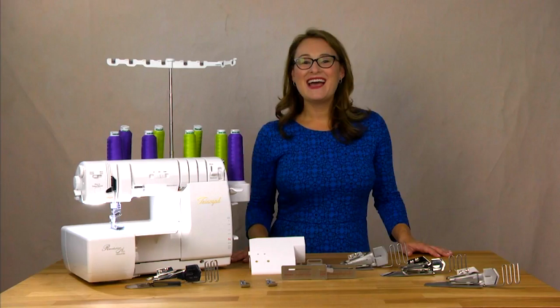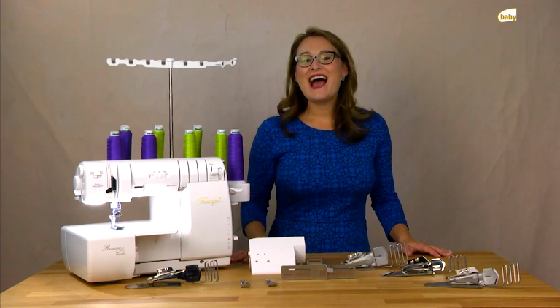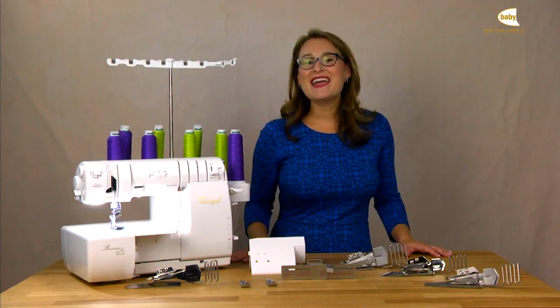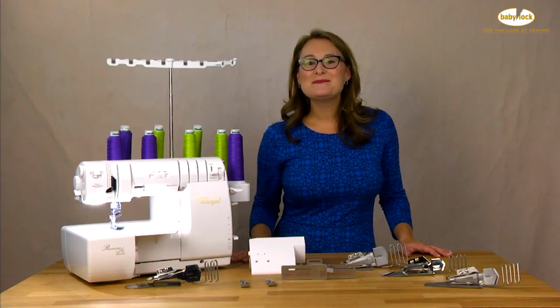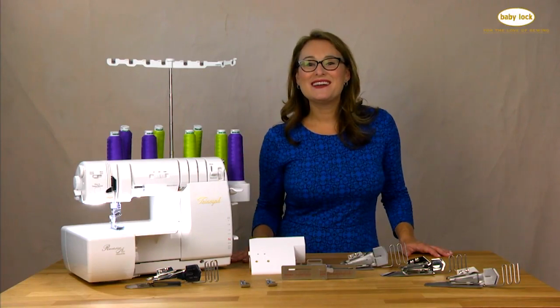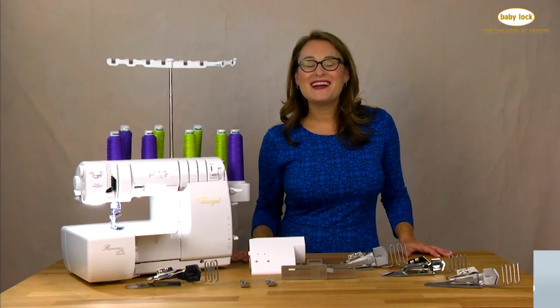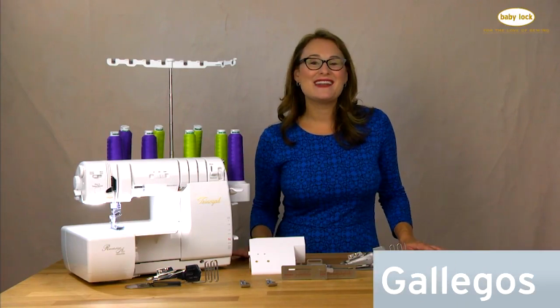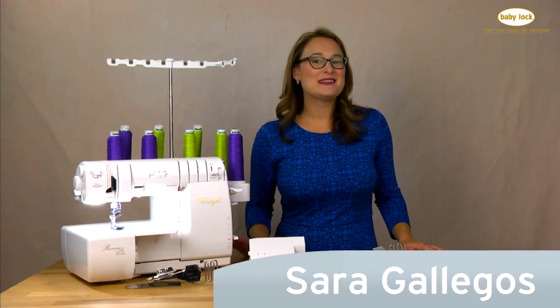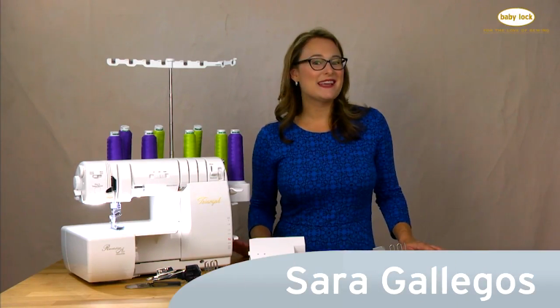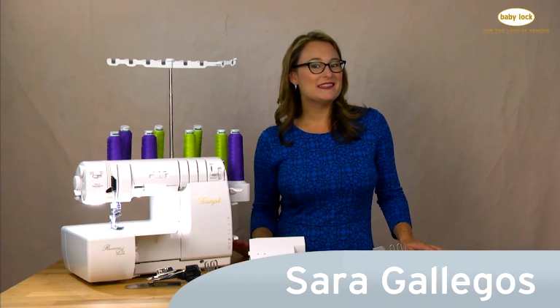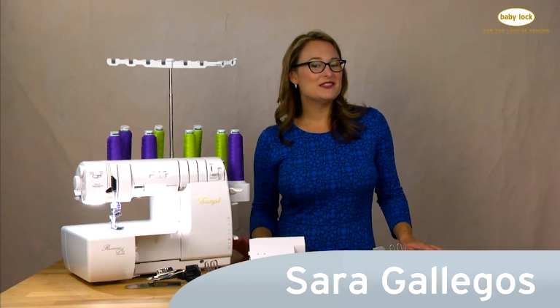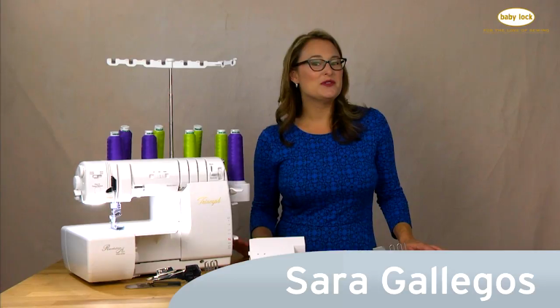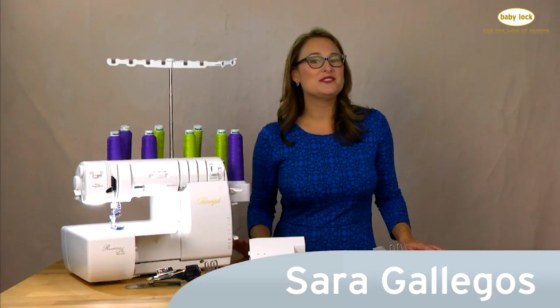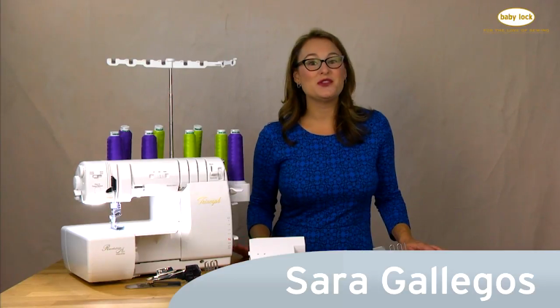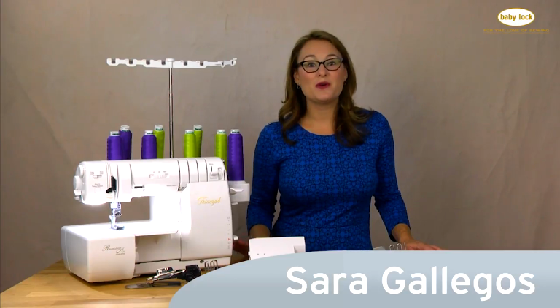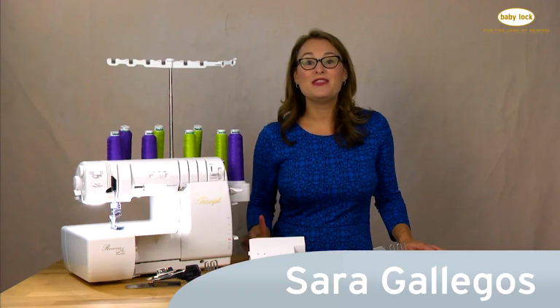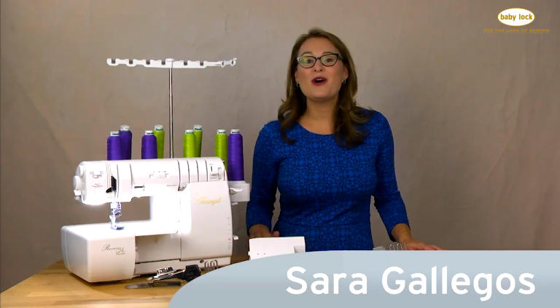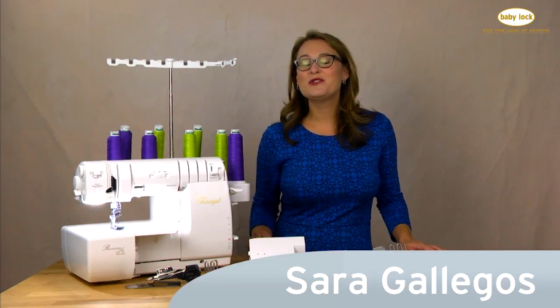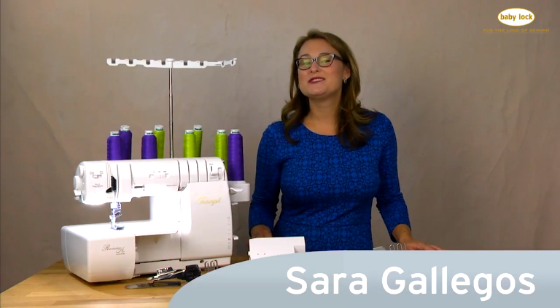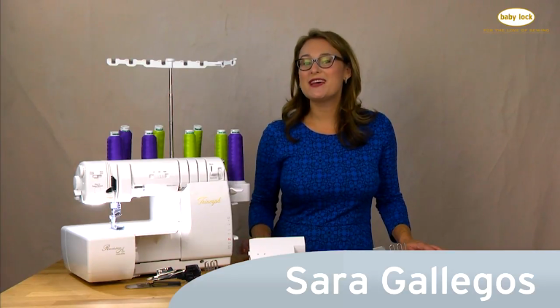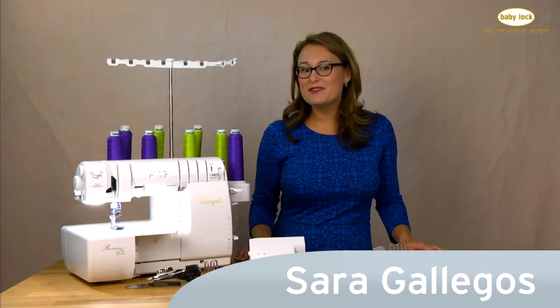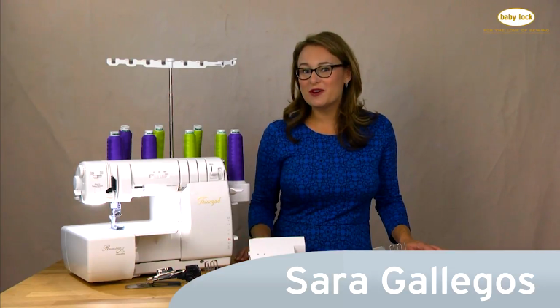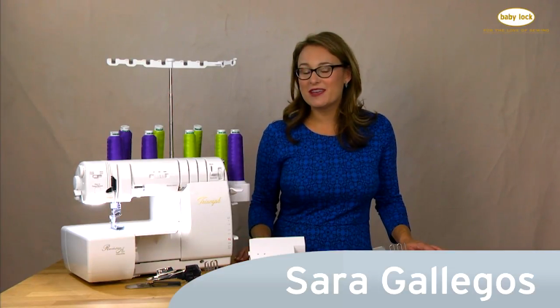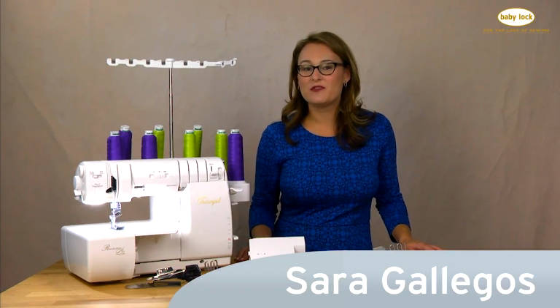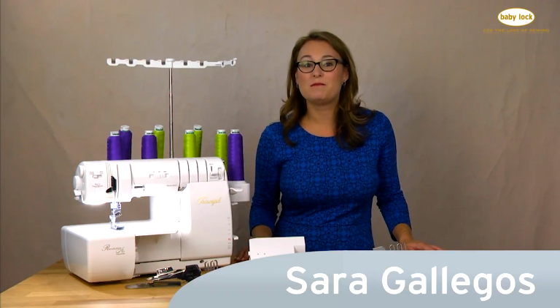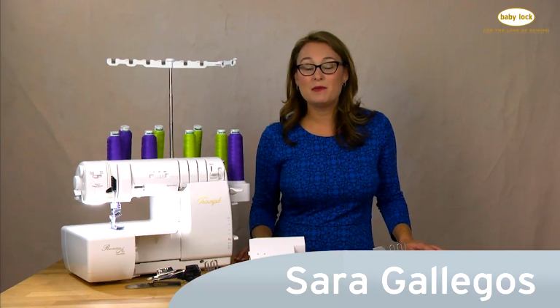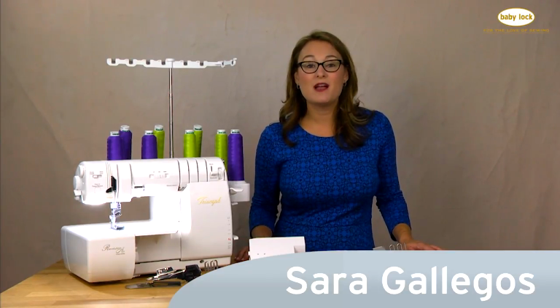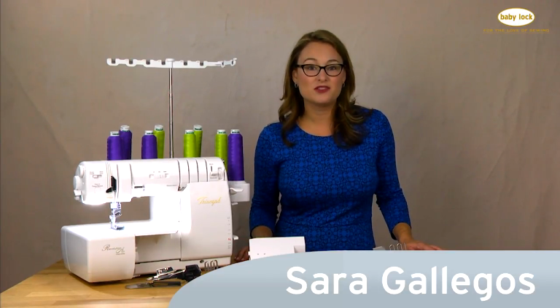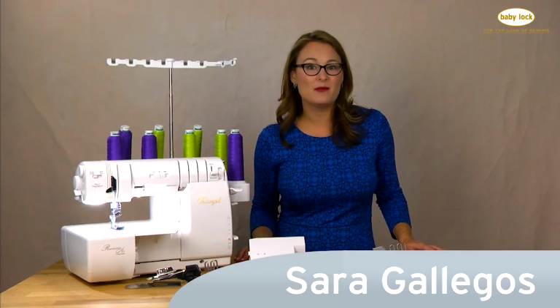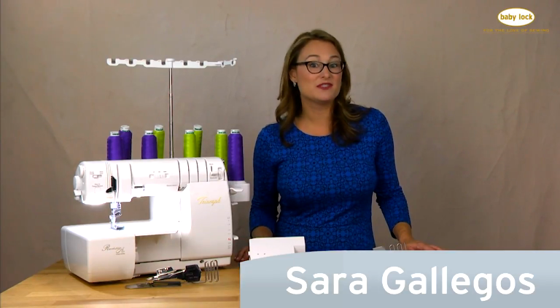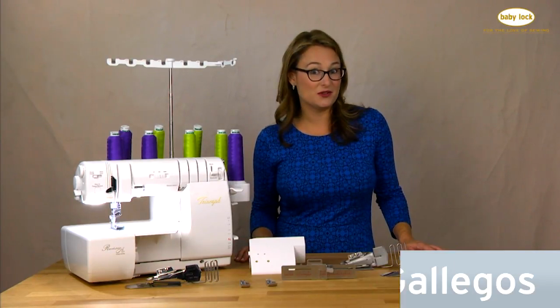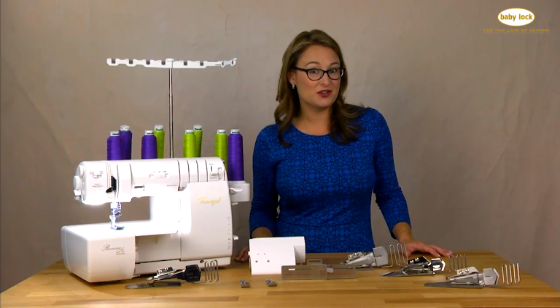Hi, I'm Sarah and I'm excited to introduce to you the all-new 7-foot kit for the Baby Lock Triumph Serger.